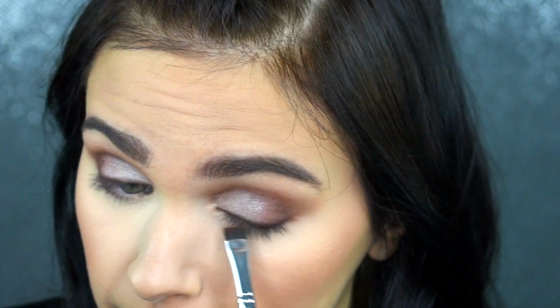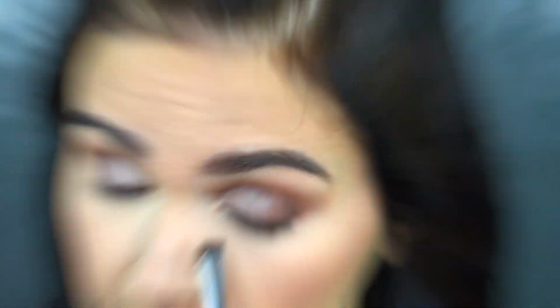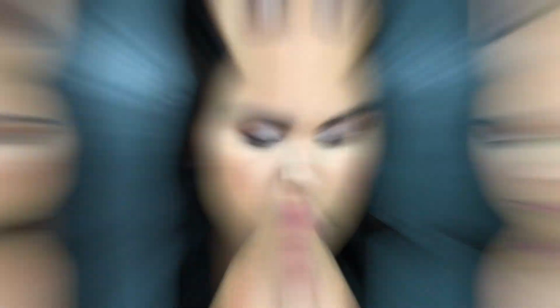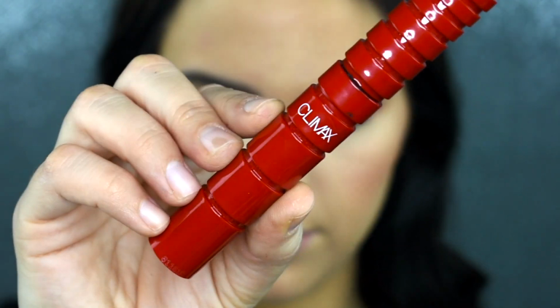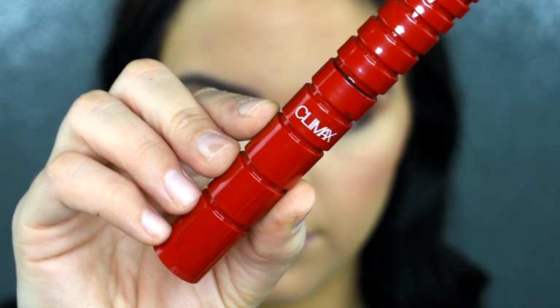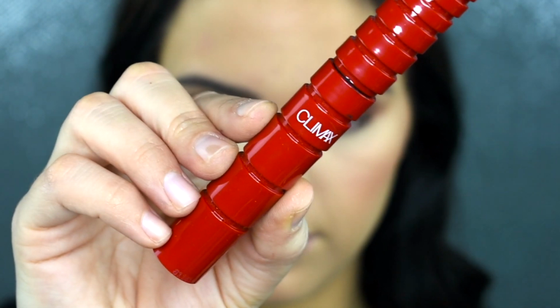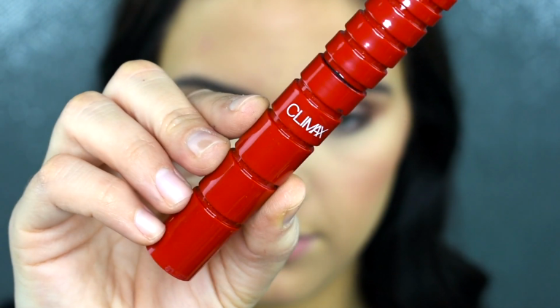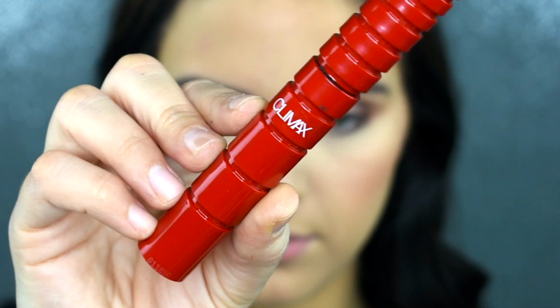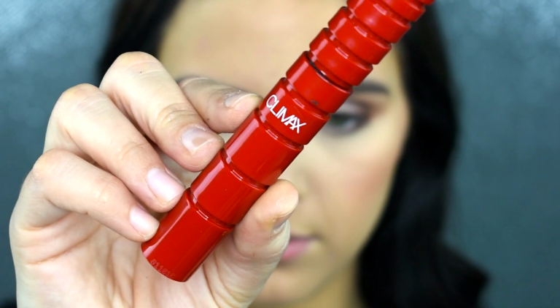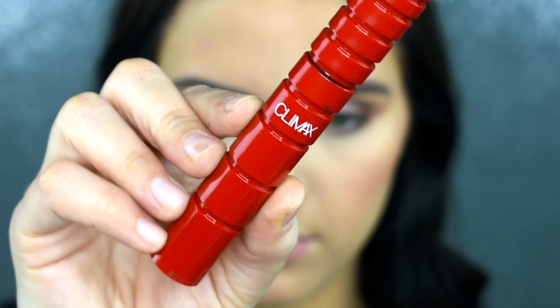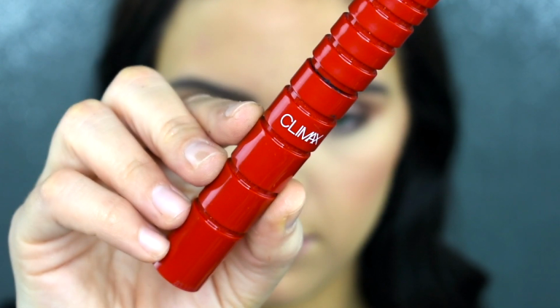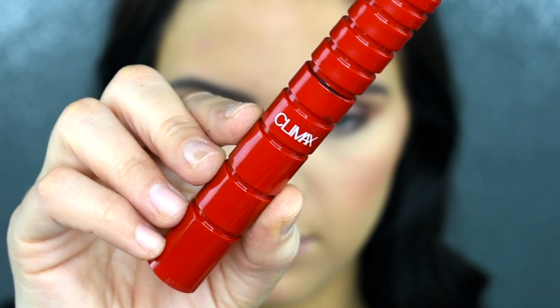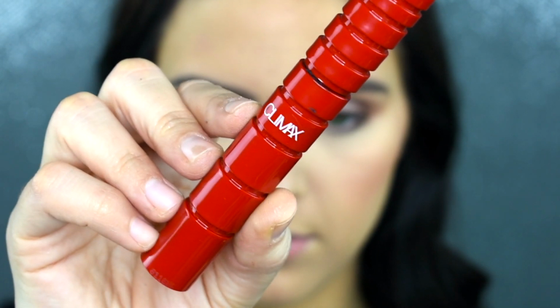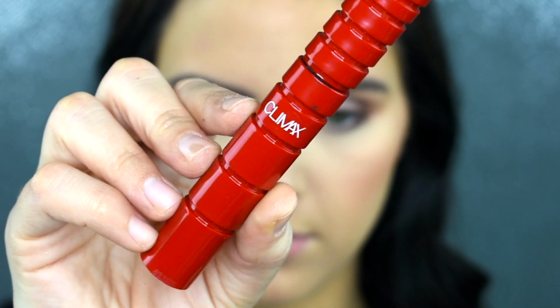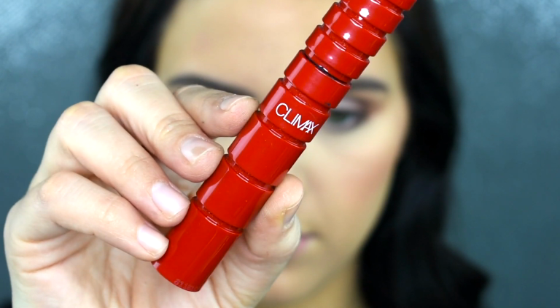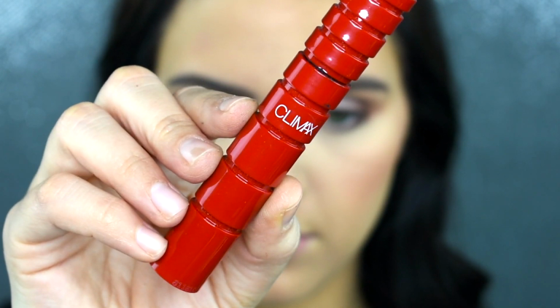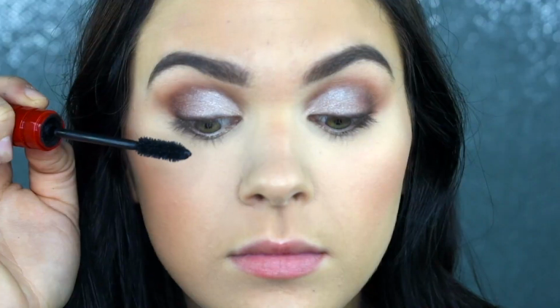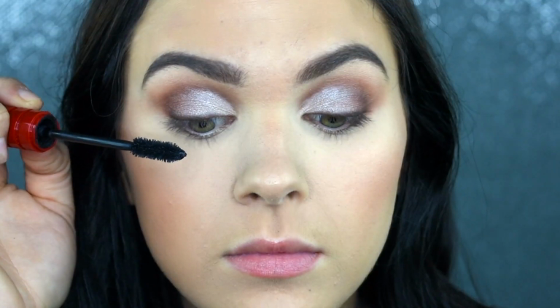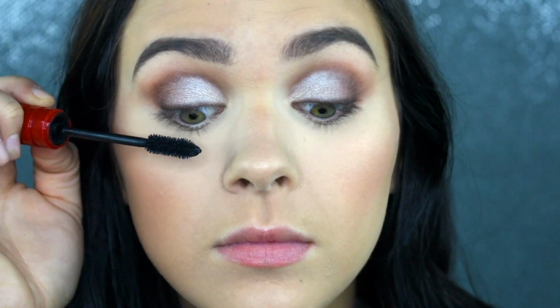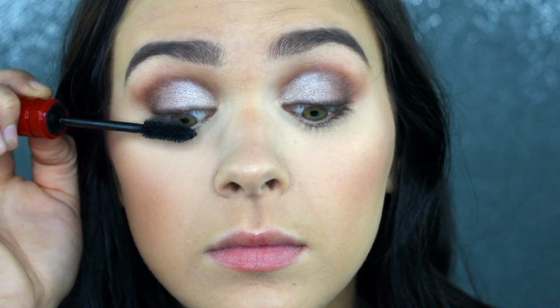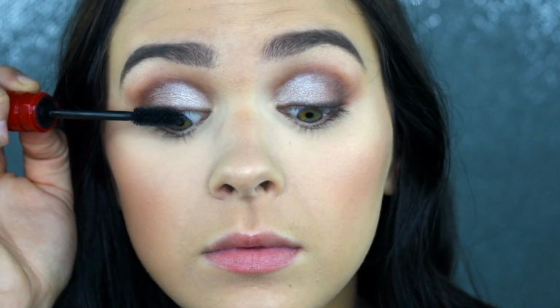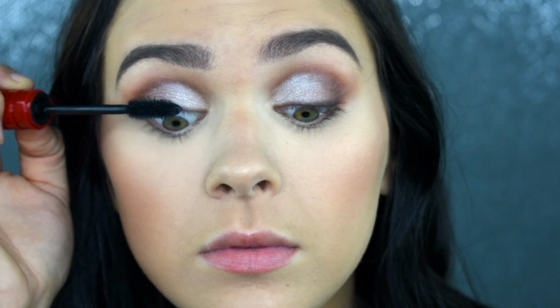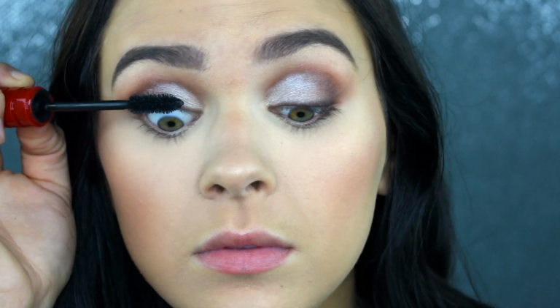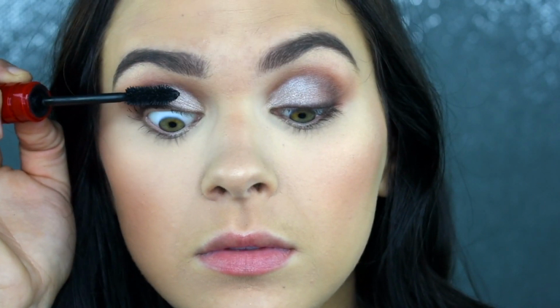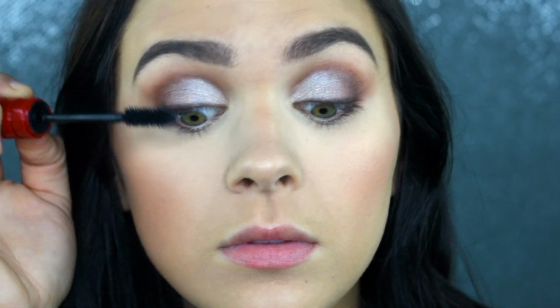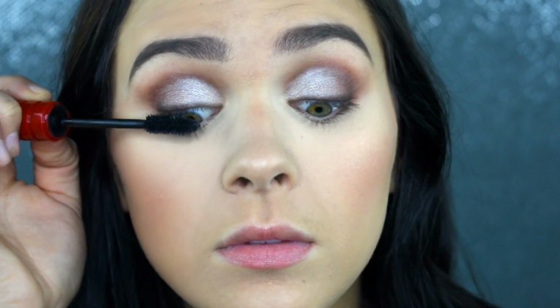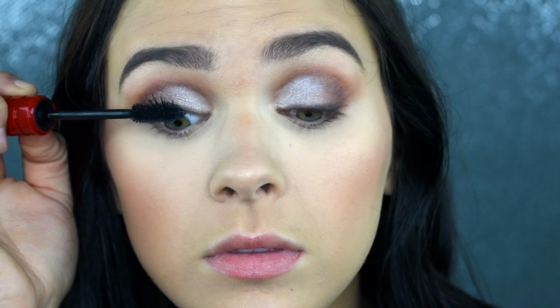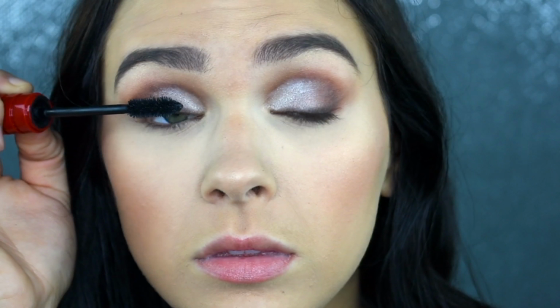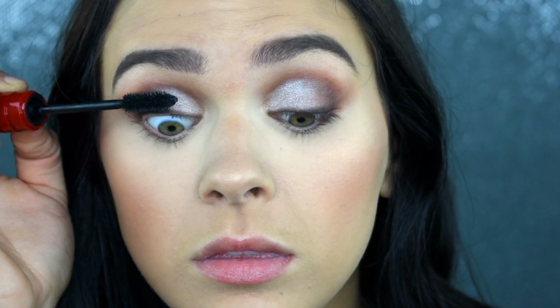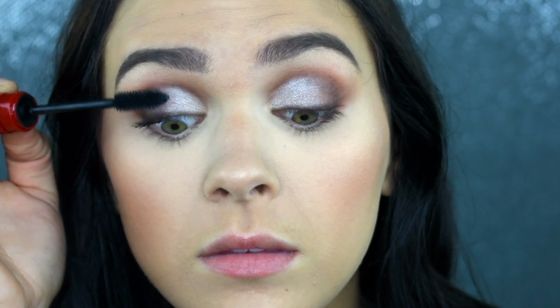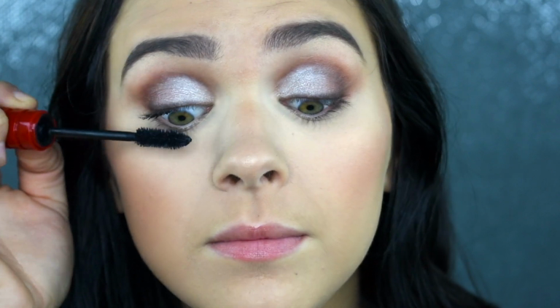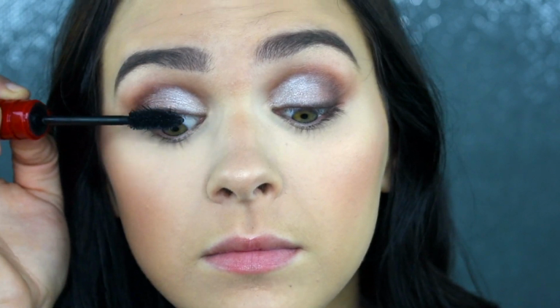Now I'm just putting on a quick coat of mascara. I will be using my NARS Climax Mascara.